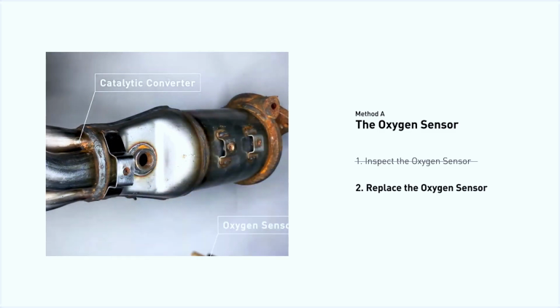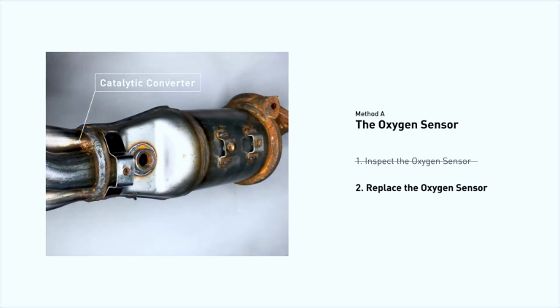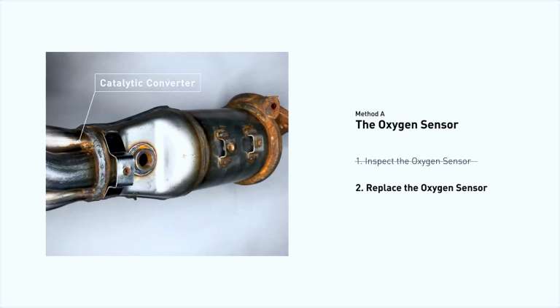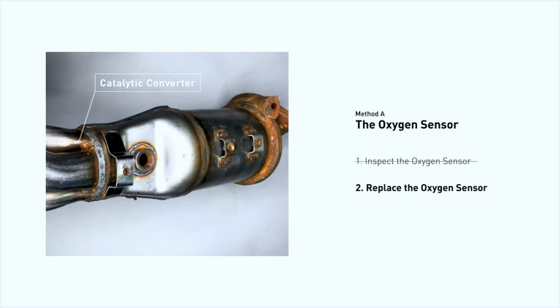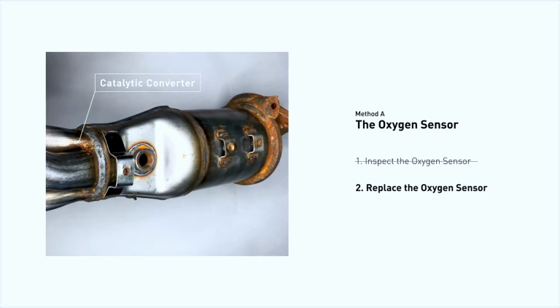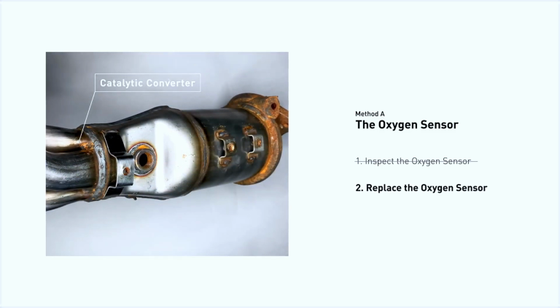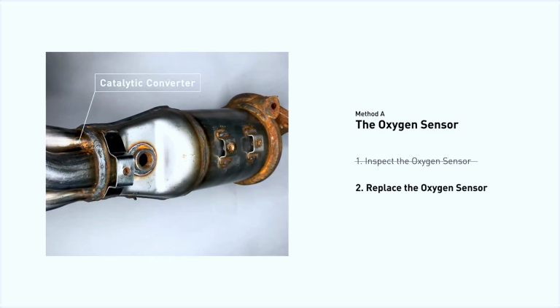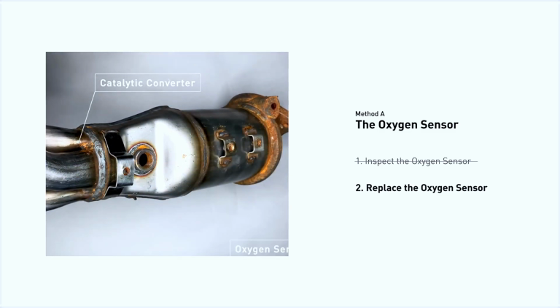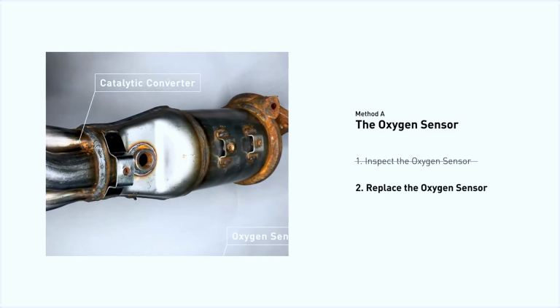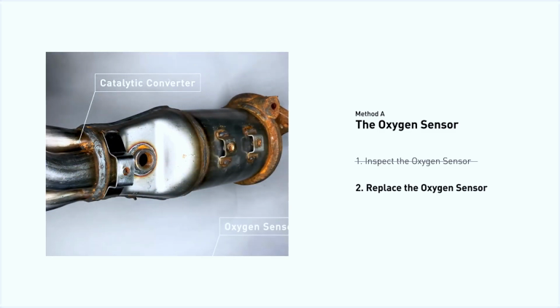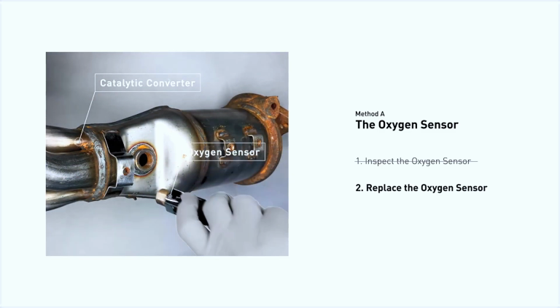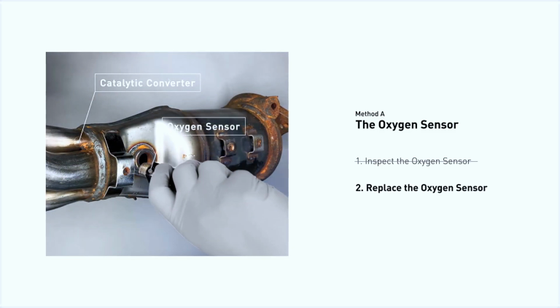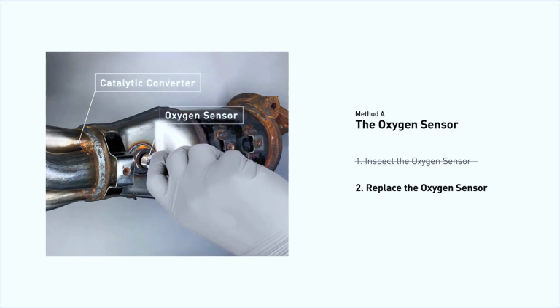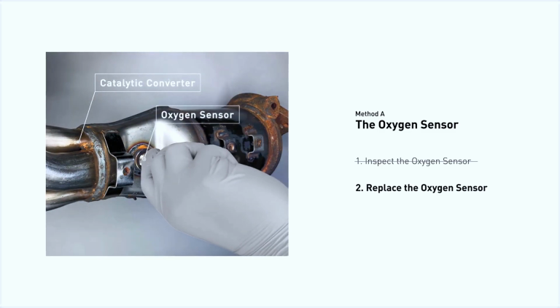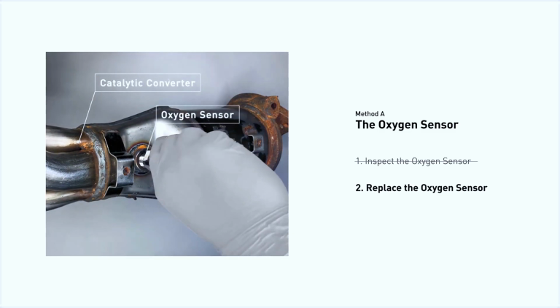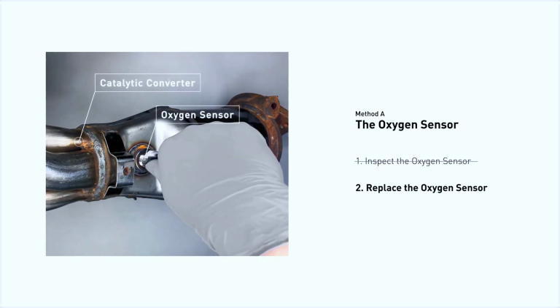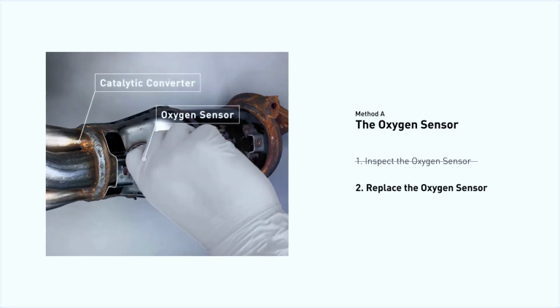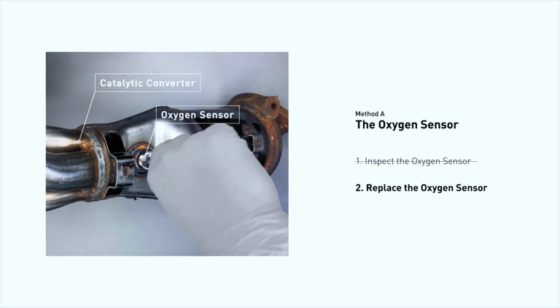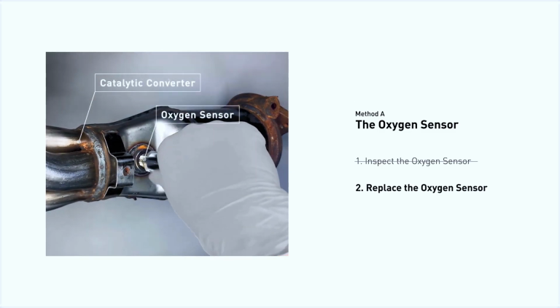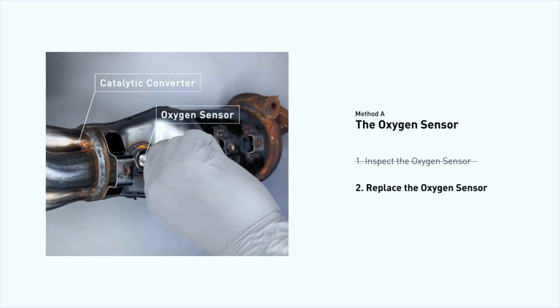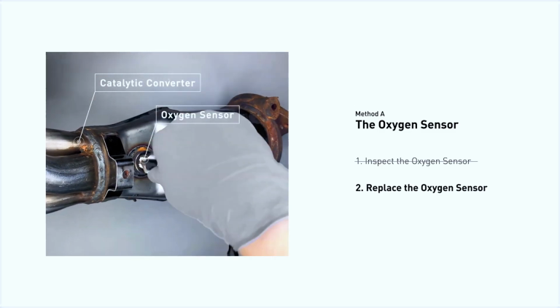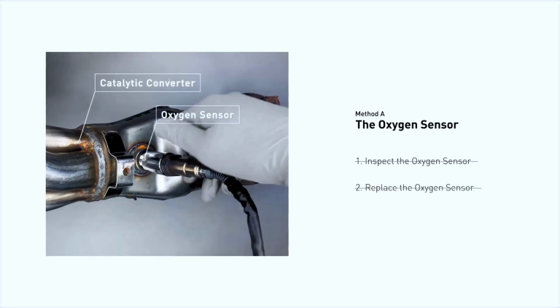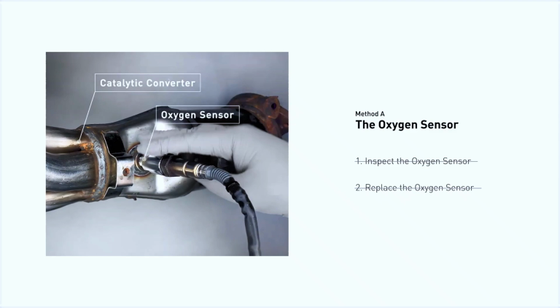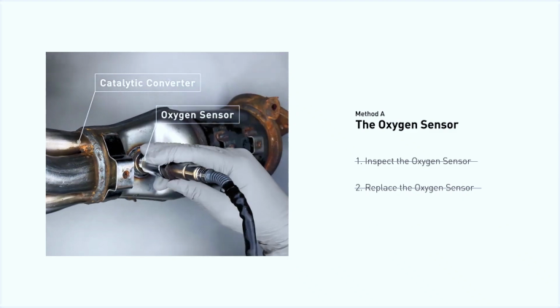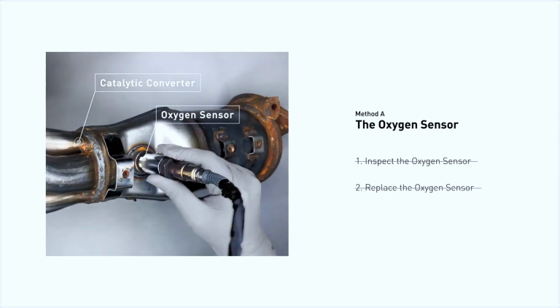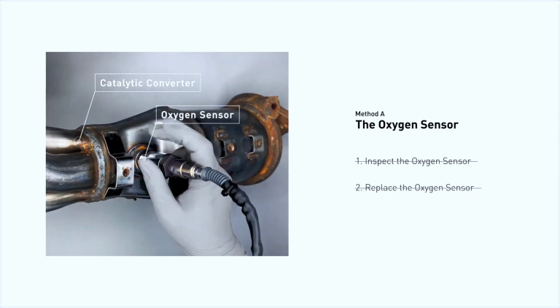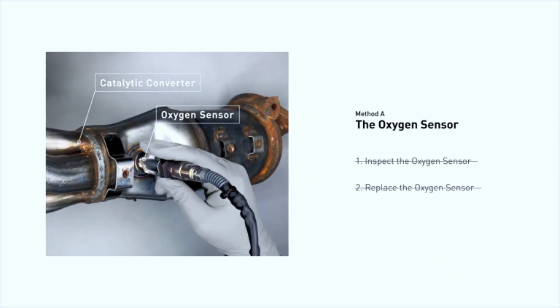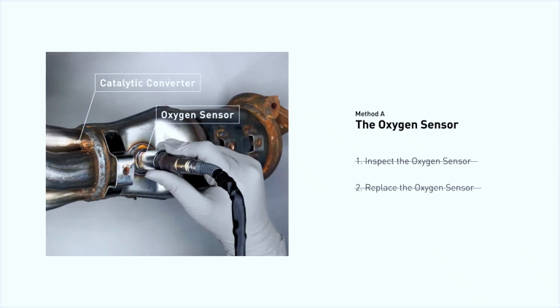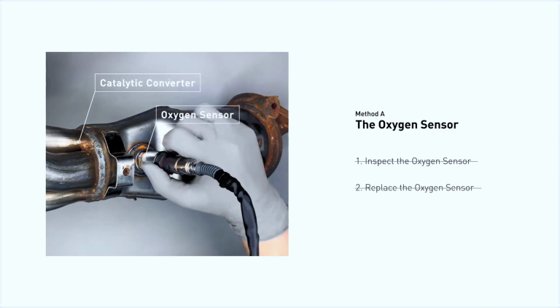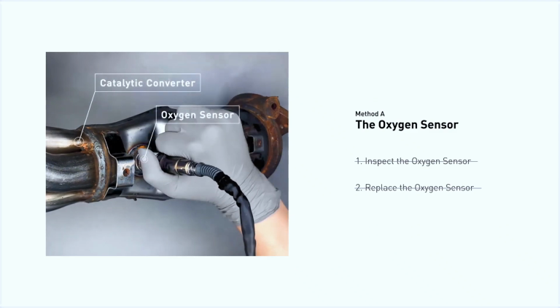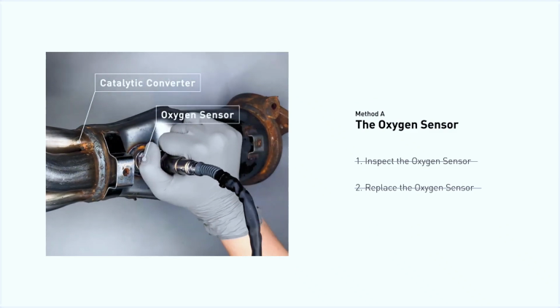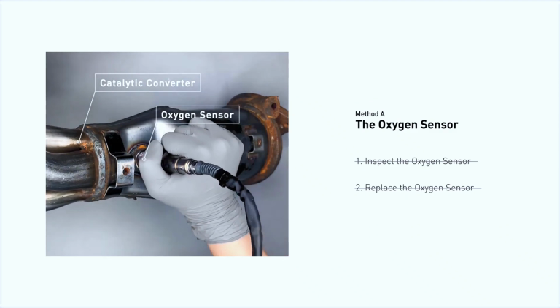If there is no damage found on the oxygen sensor, you would need to take your car to consult professional mechanics.